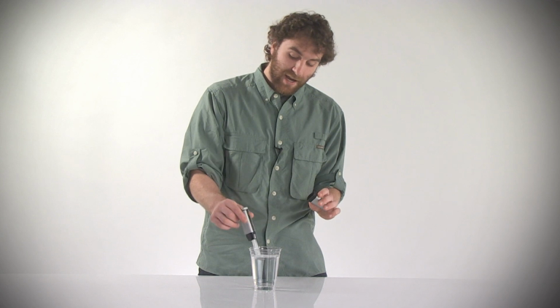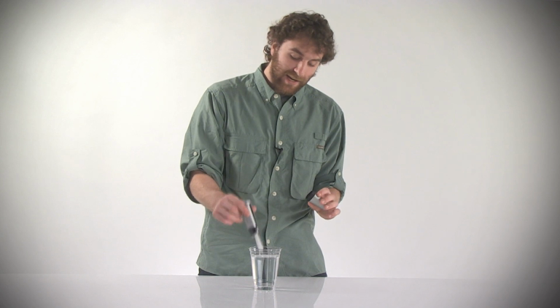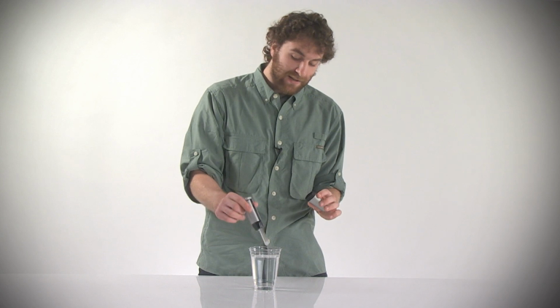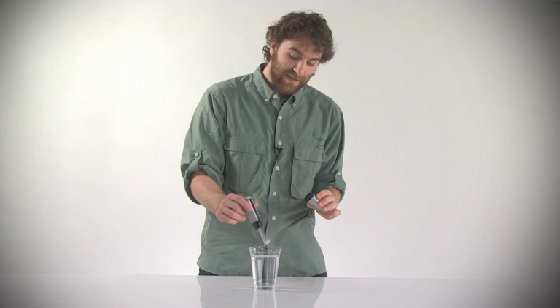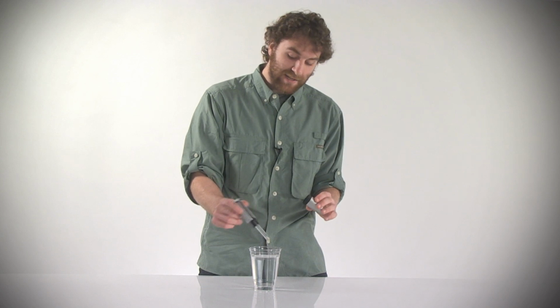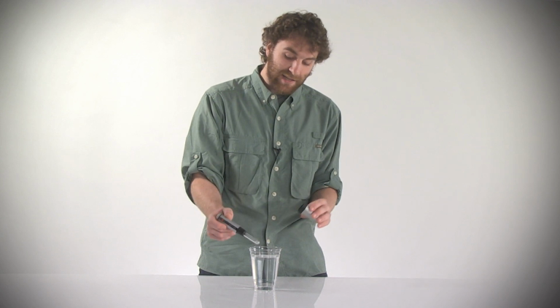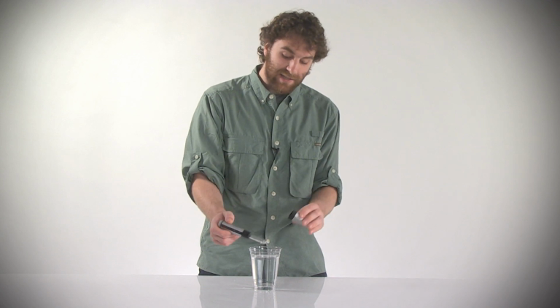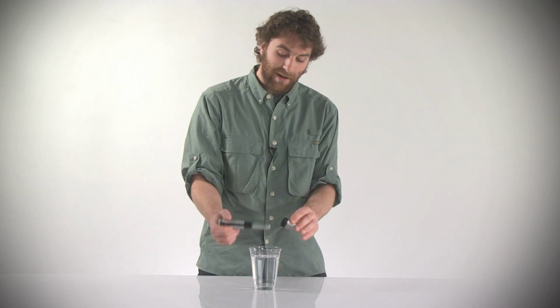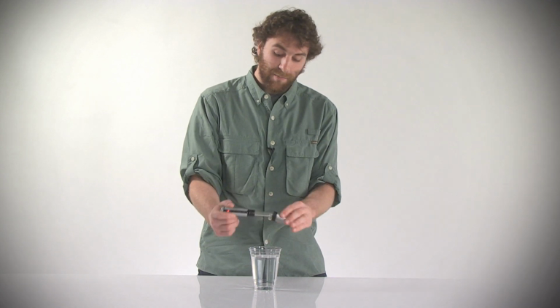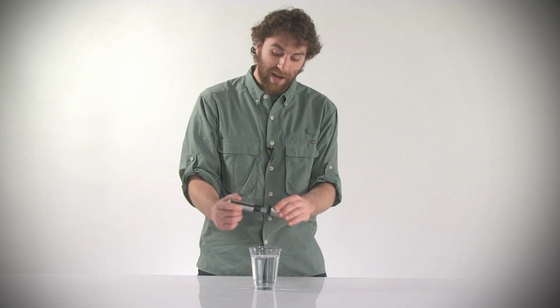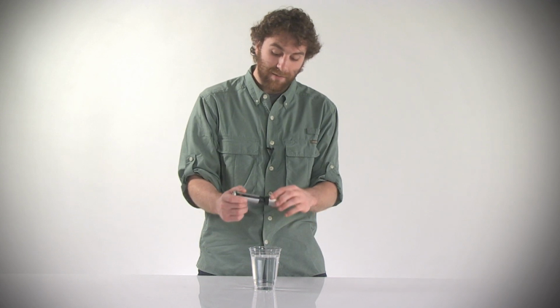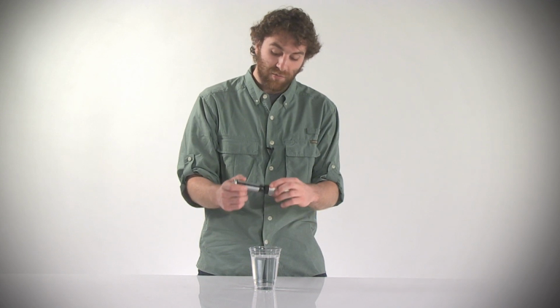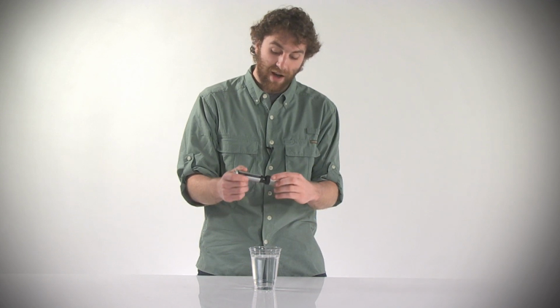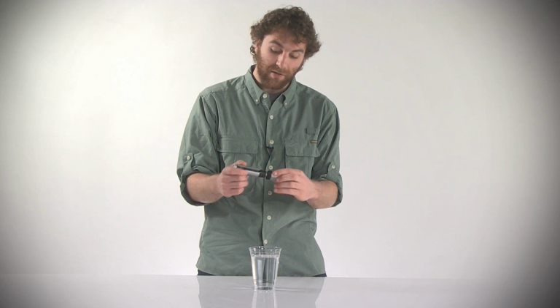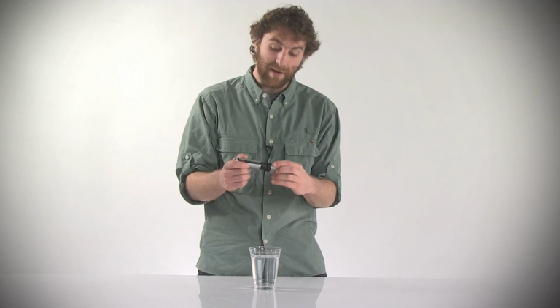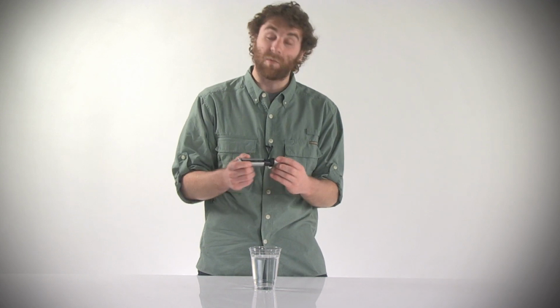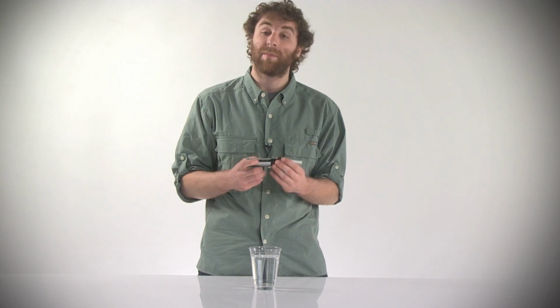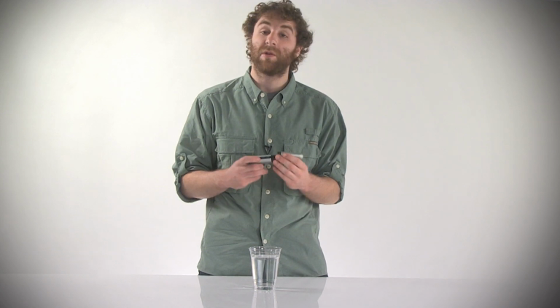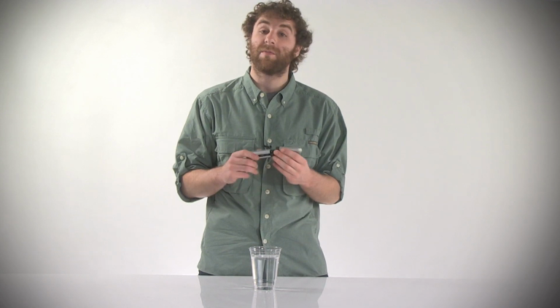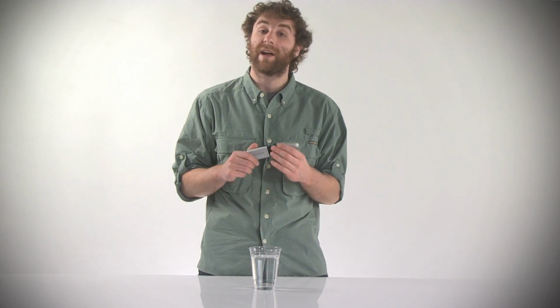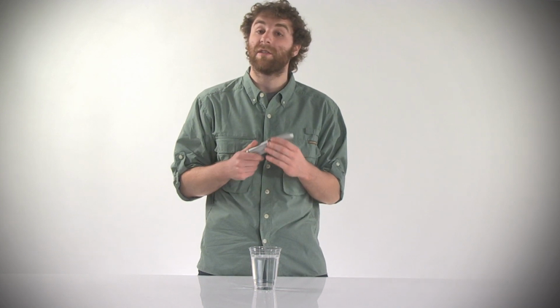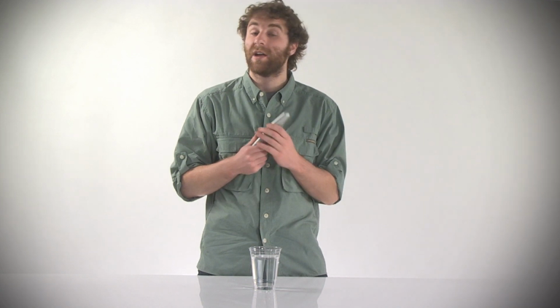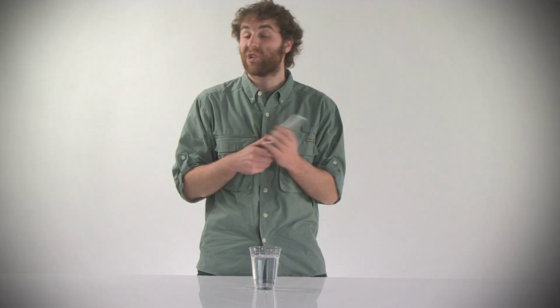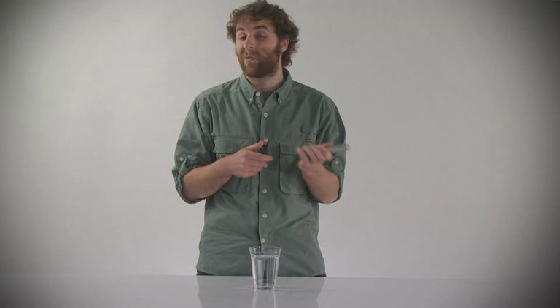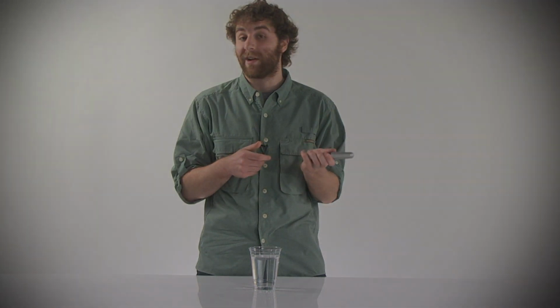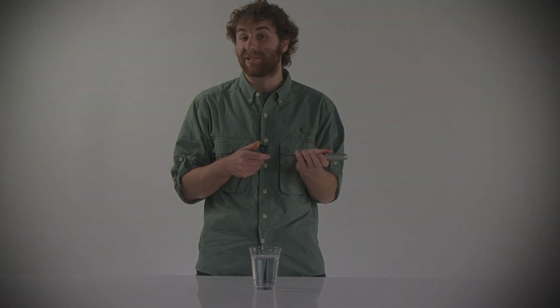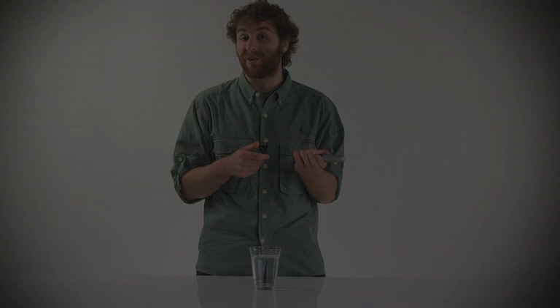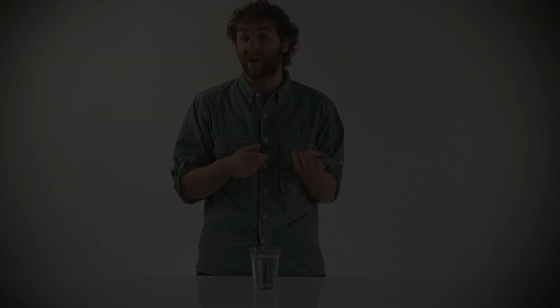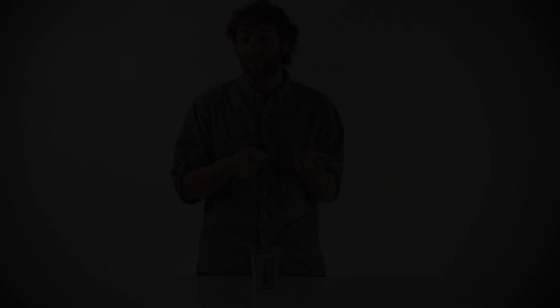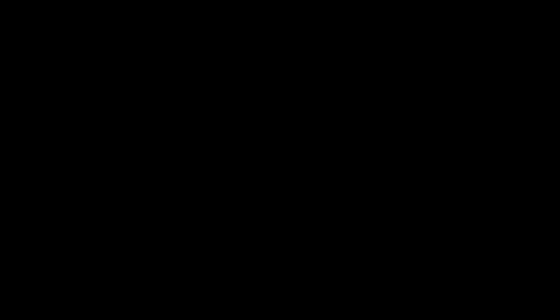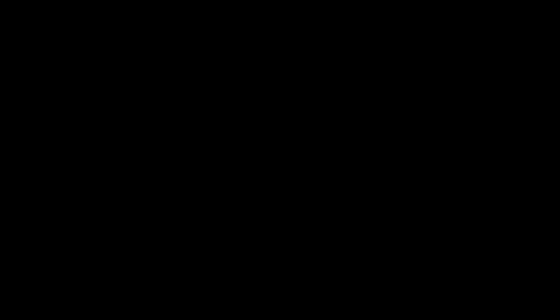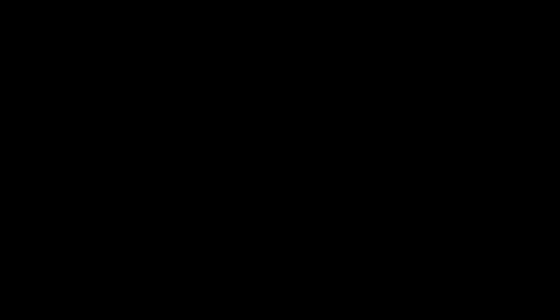Again, this is the SteriPen Traveler Mini Water Purifier — check one out at sierratradingpost.com.